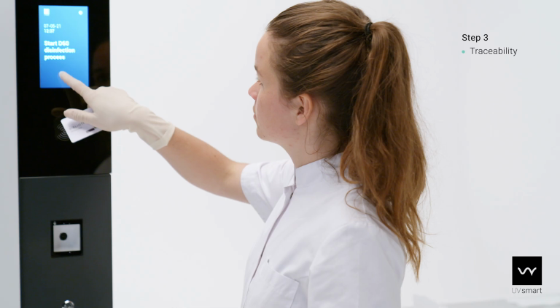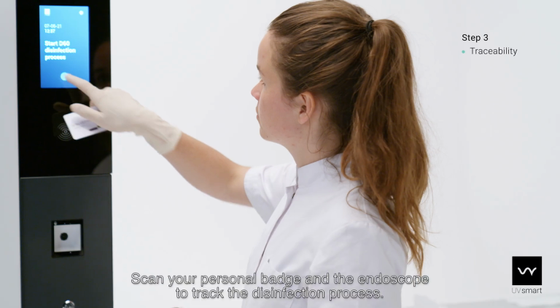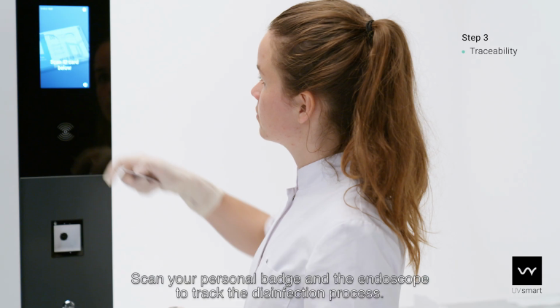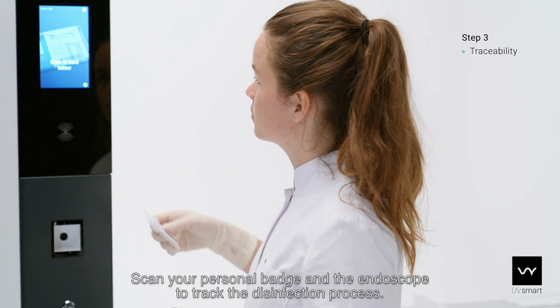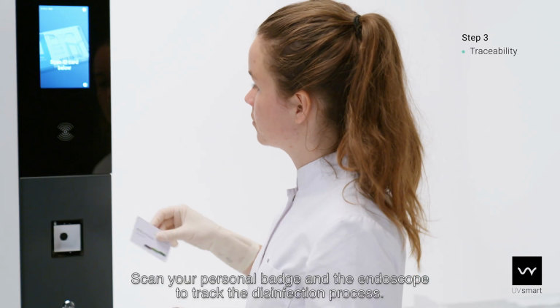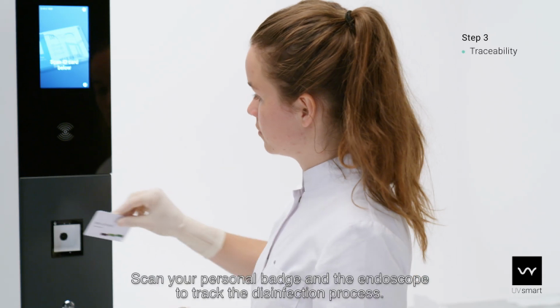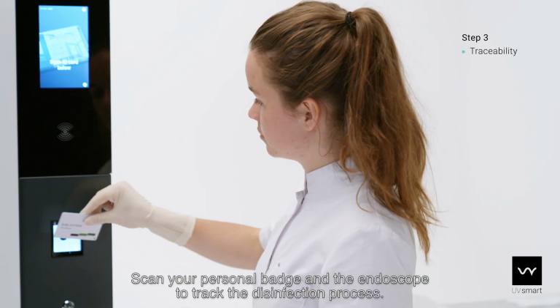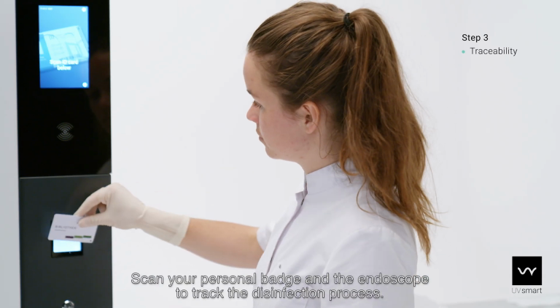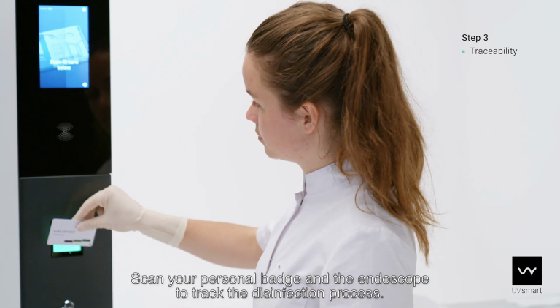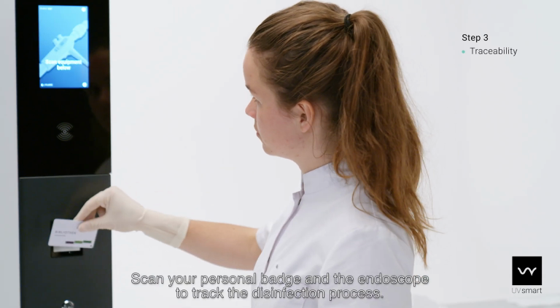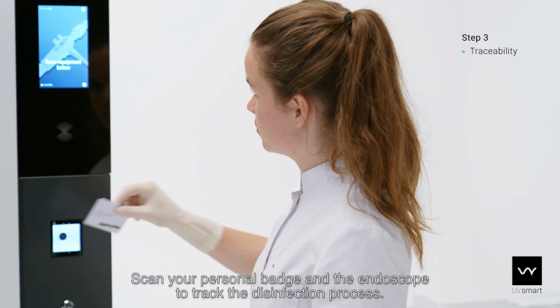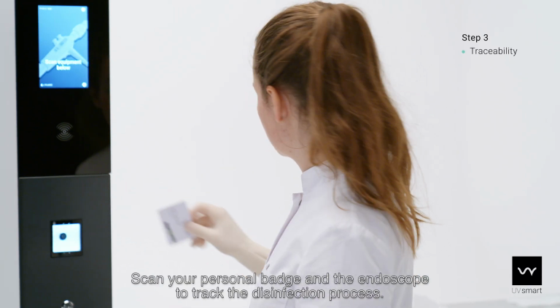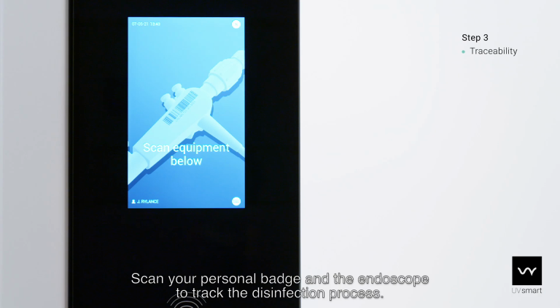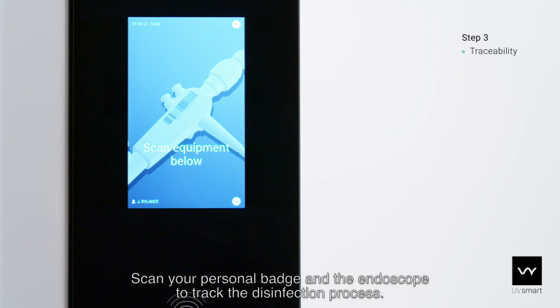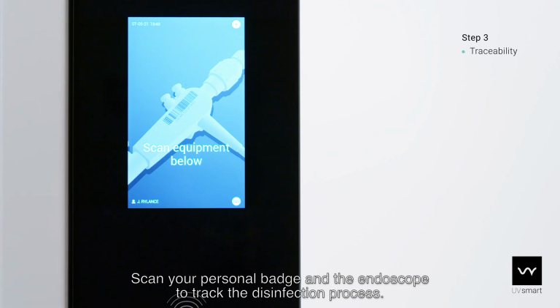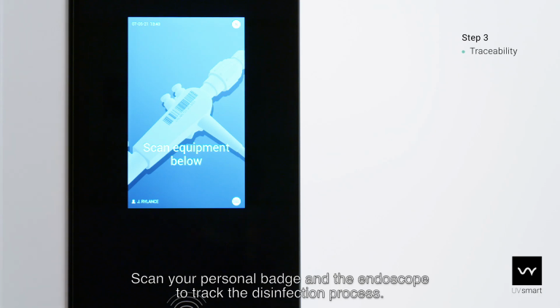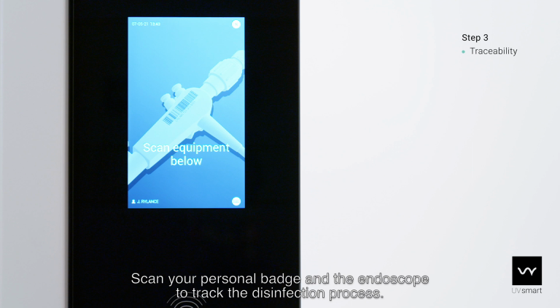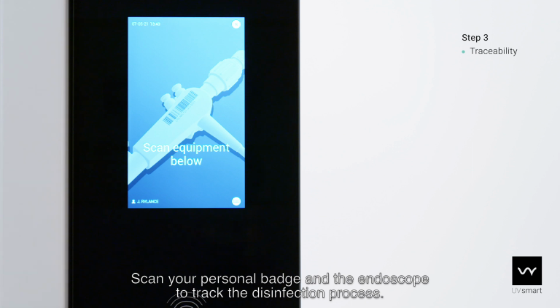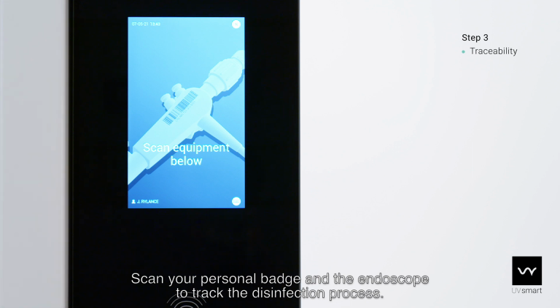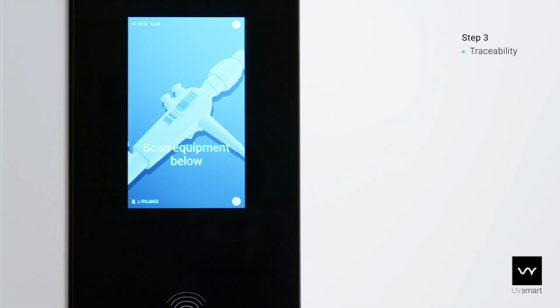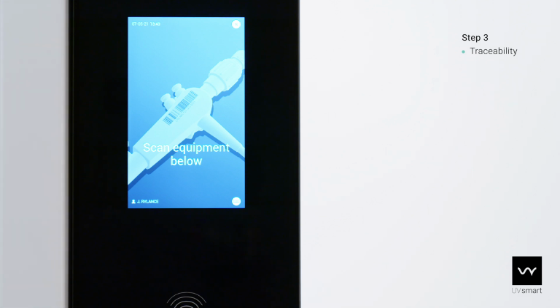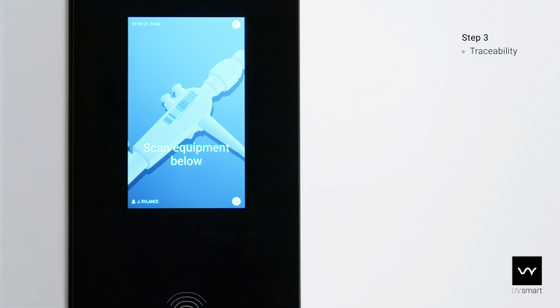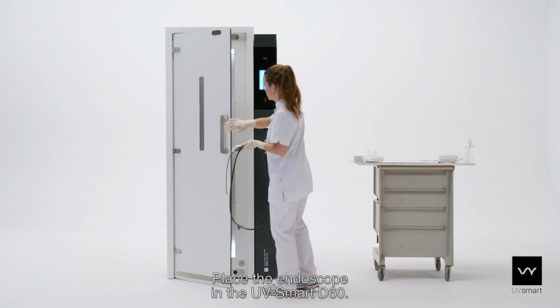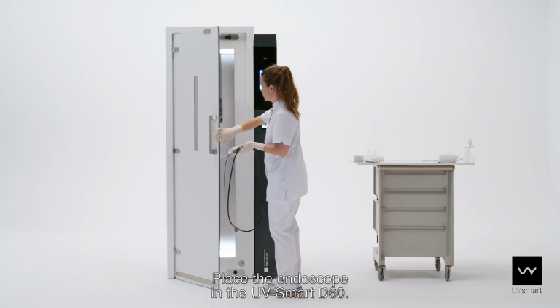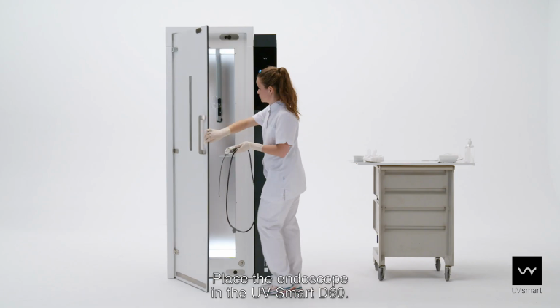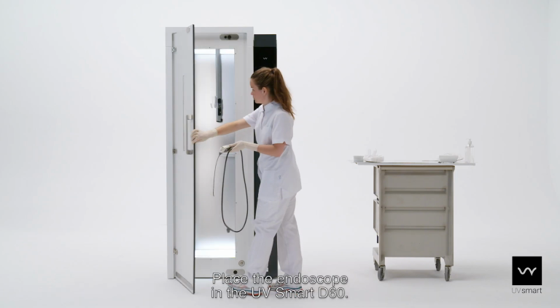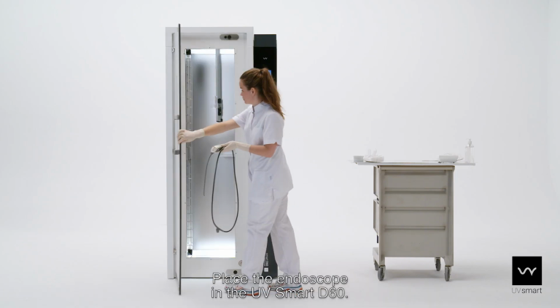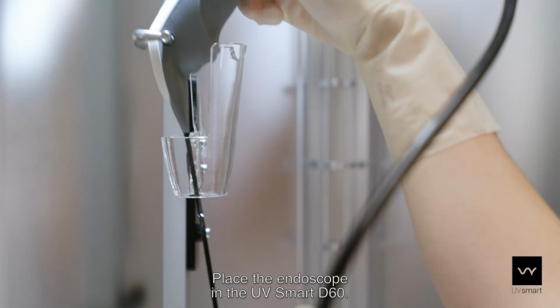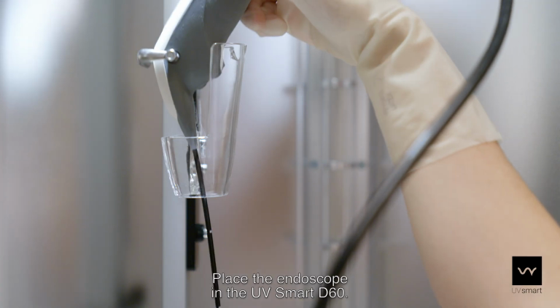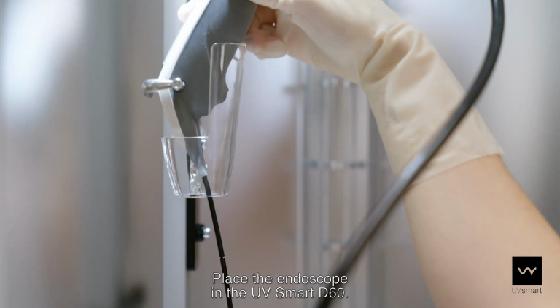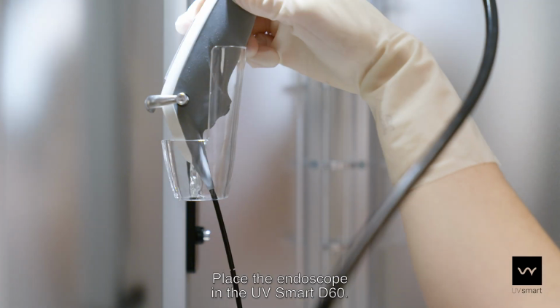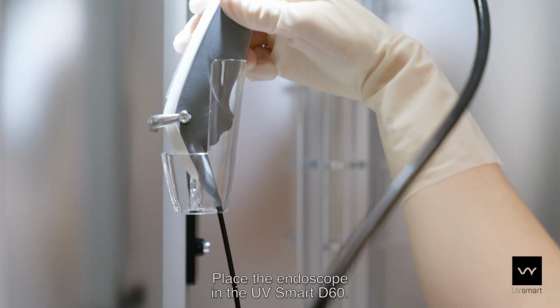Scan your personal badge on the endoscope to track the disinfection process. Place the endoscope in the UV Smart D60.